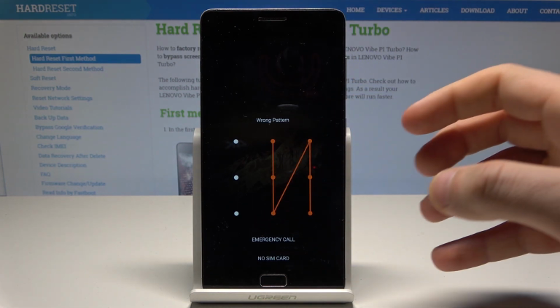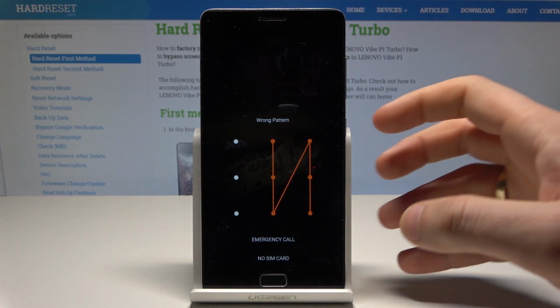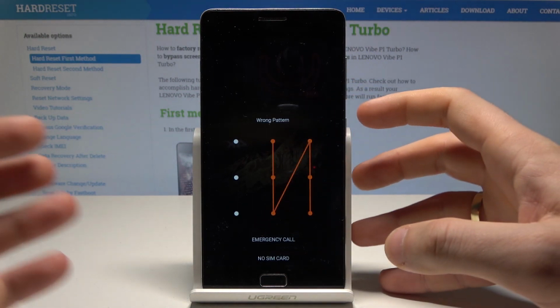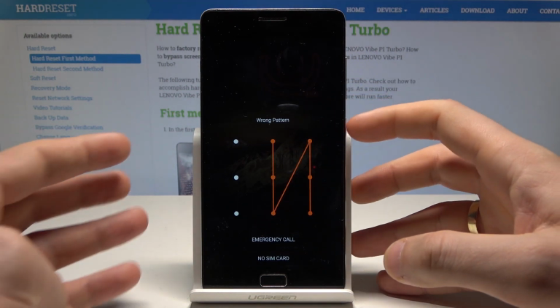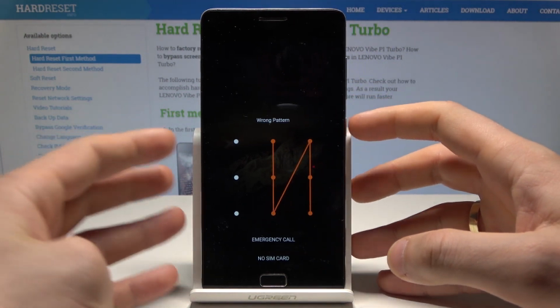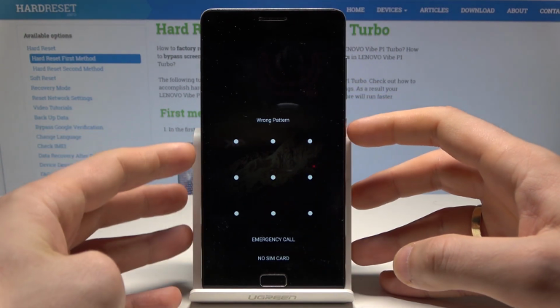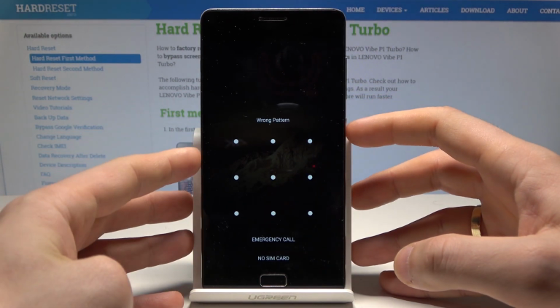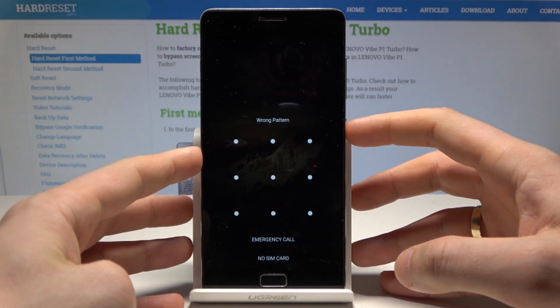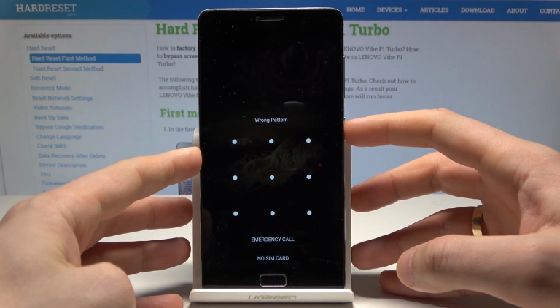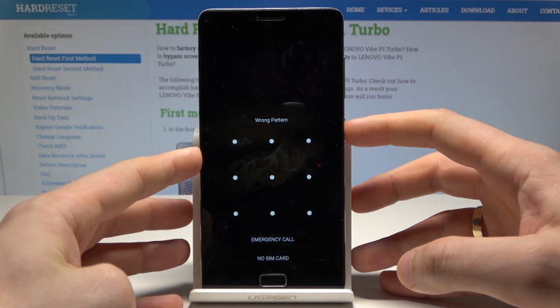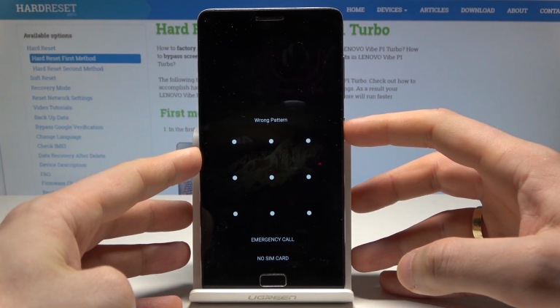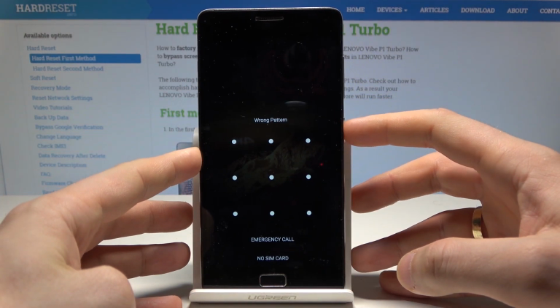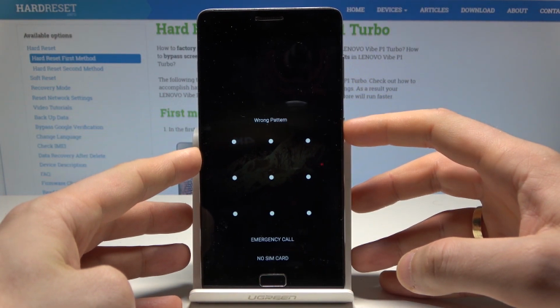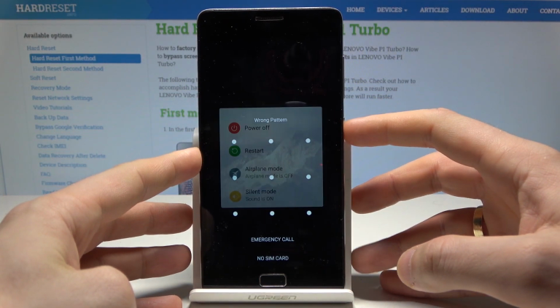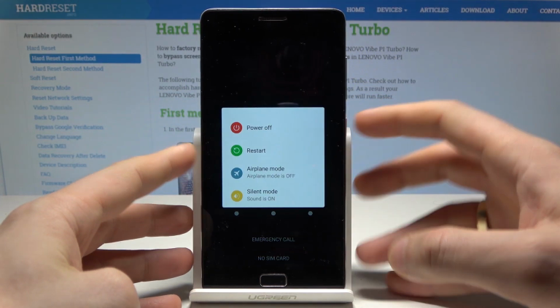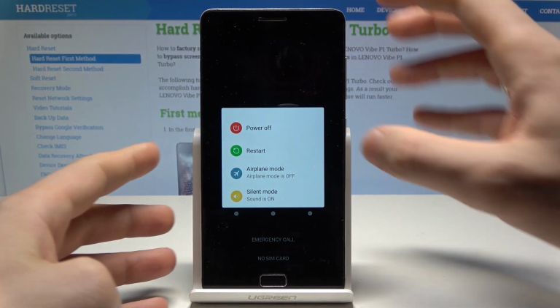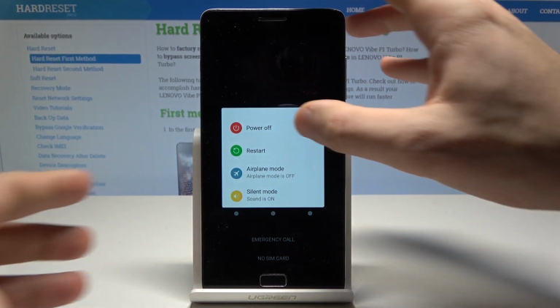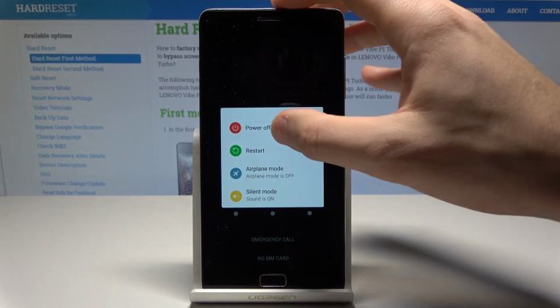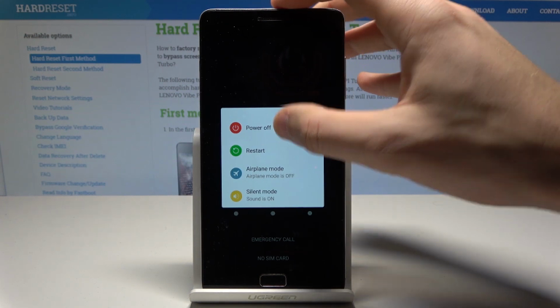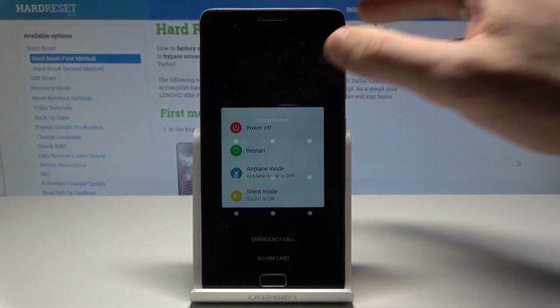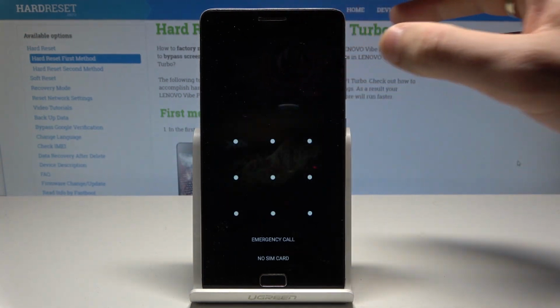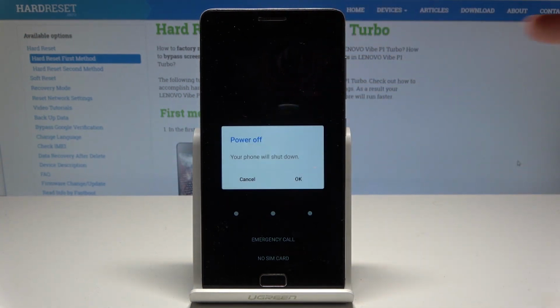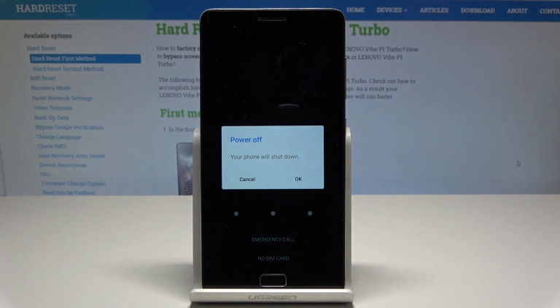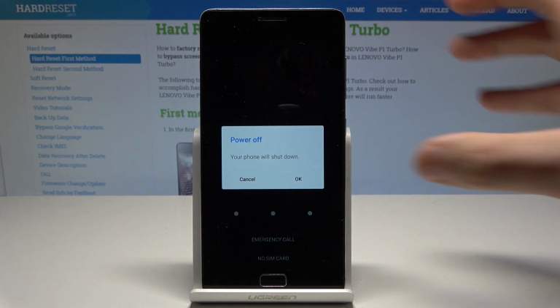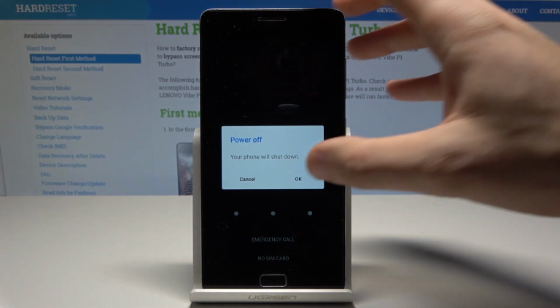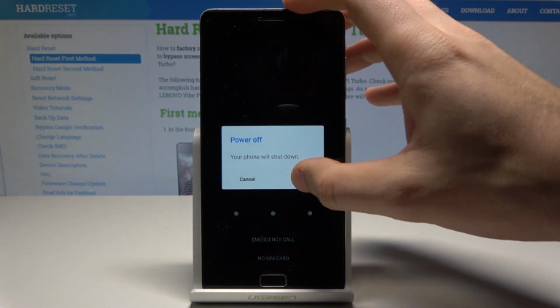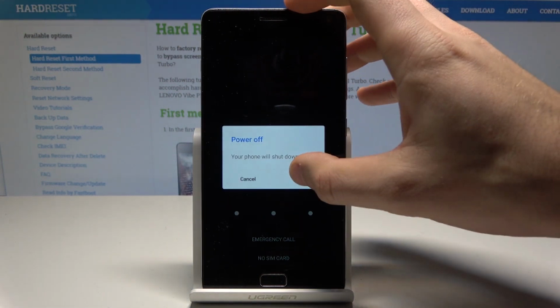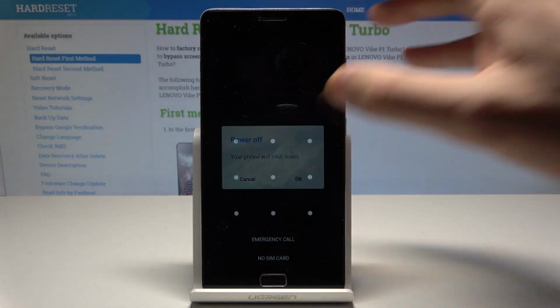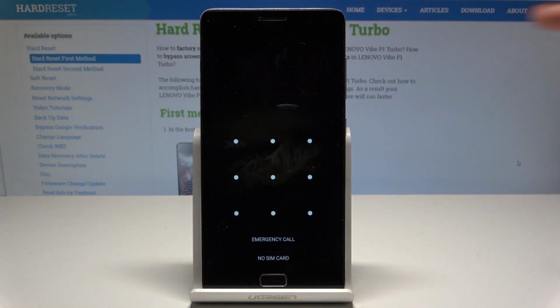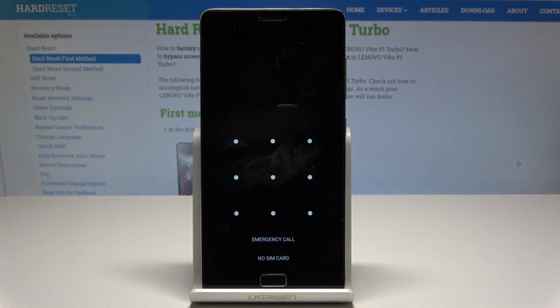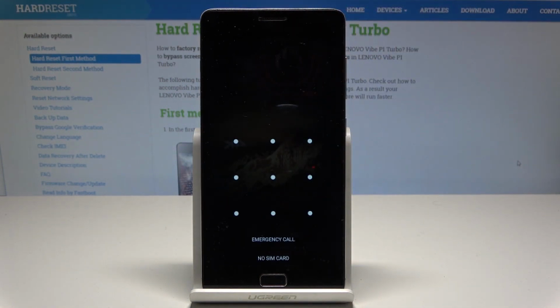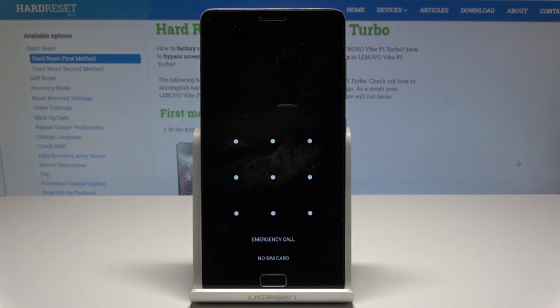So at the very beginning, let's start by pressing the power key, choose power off, and tap OK to confirm it.